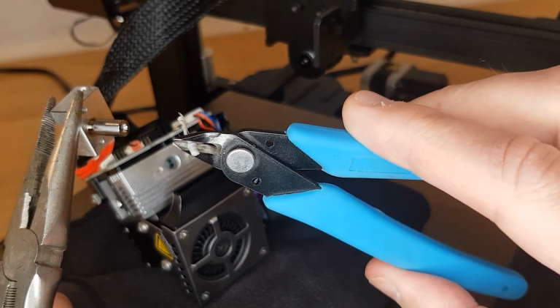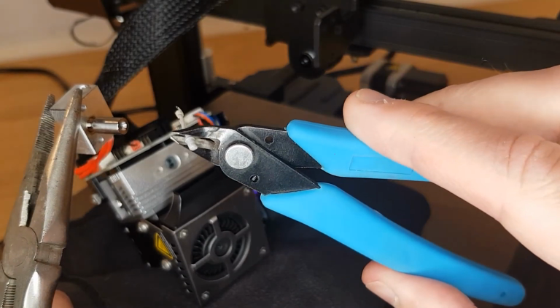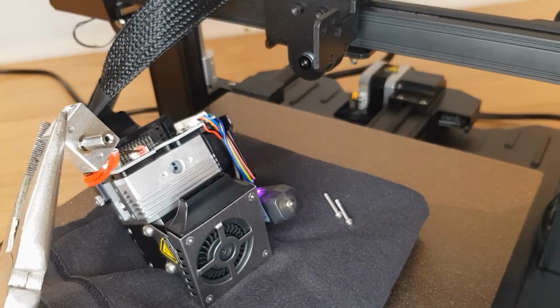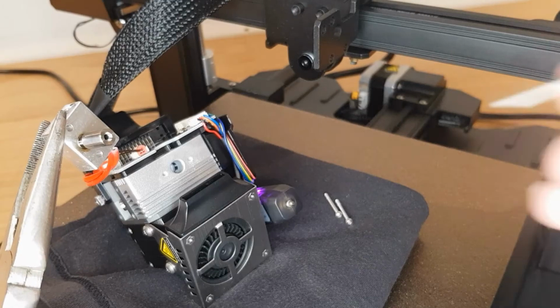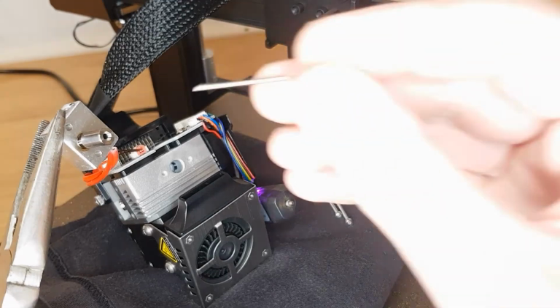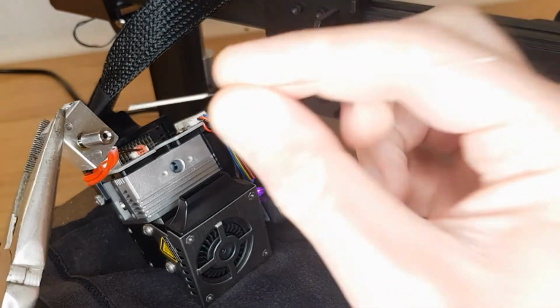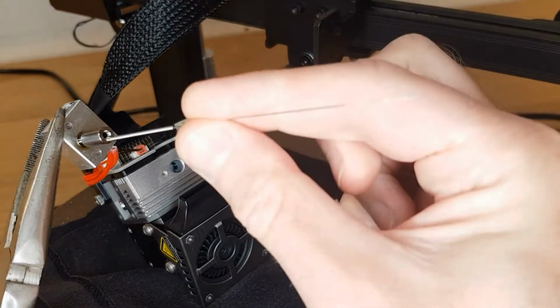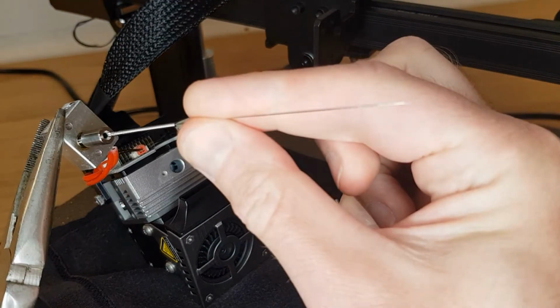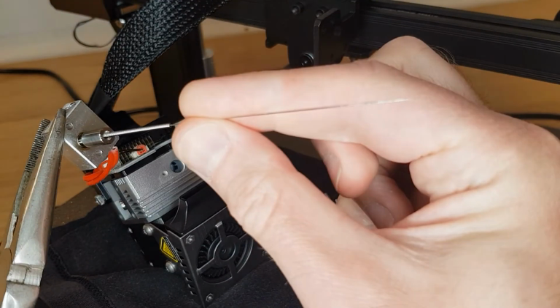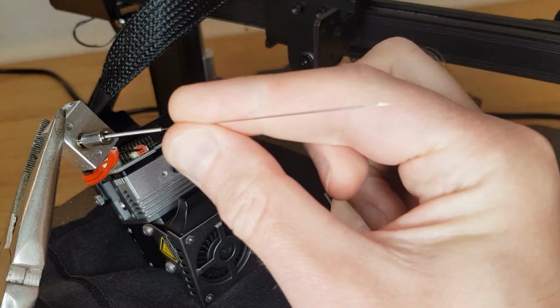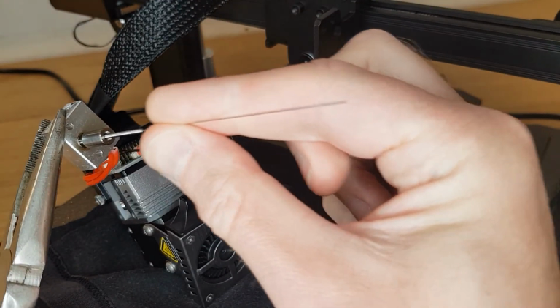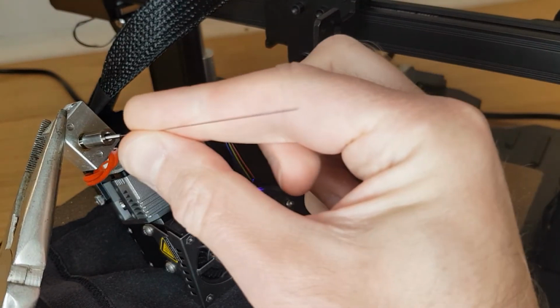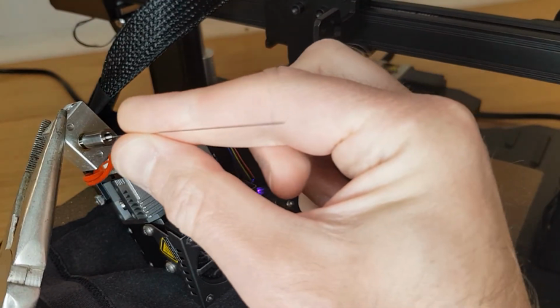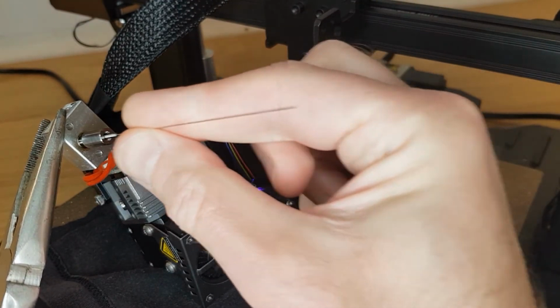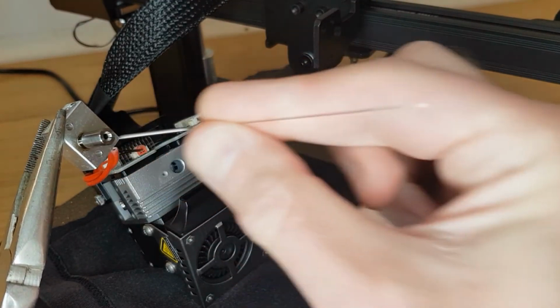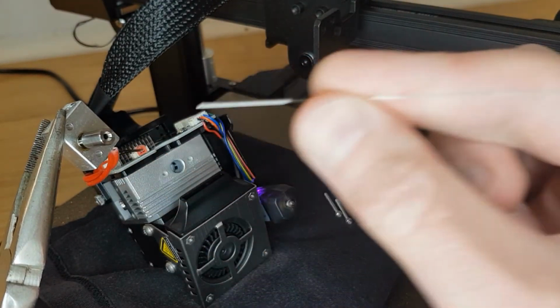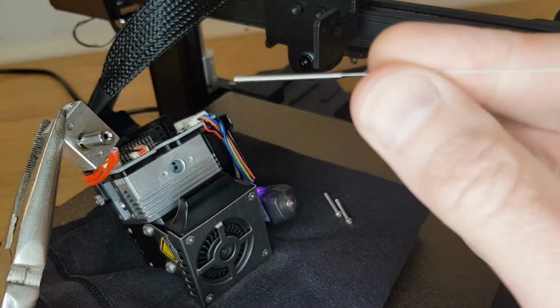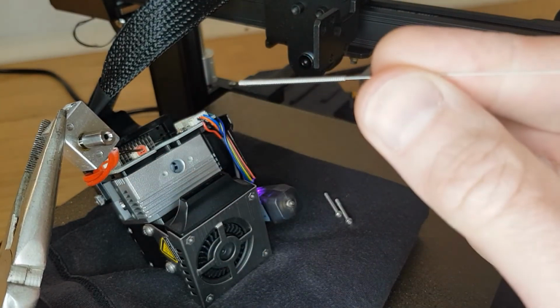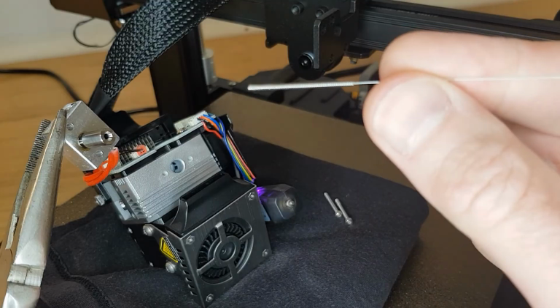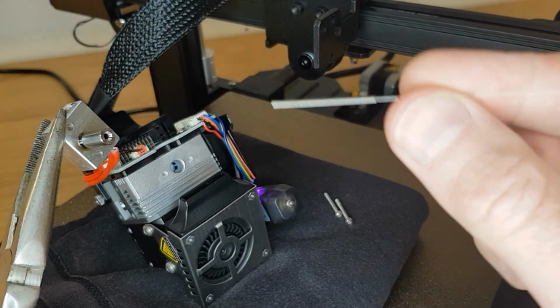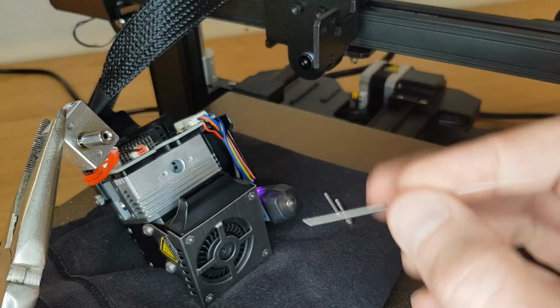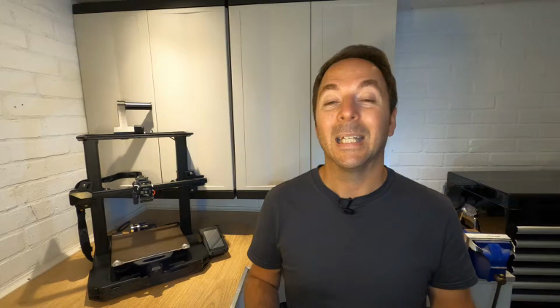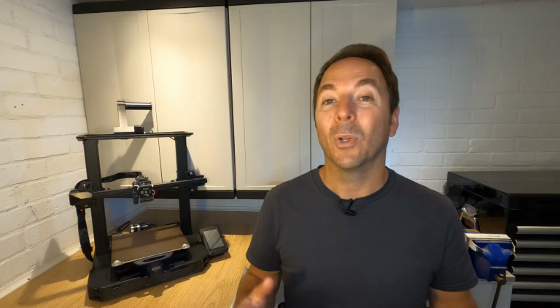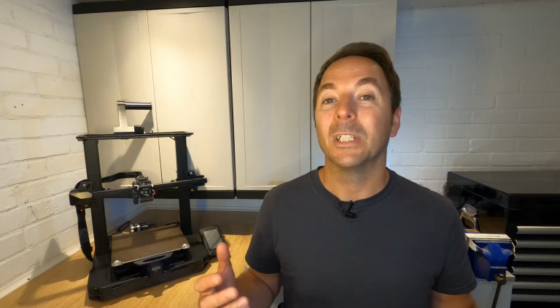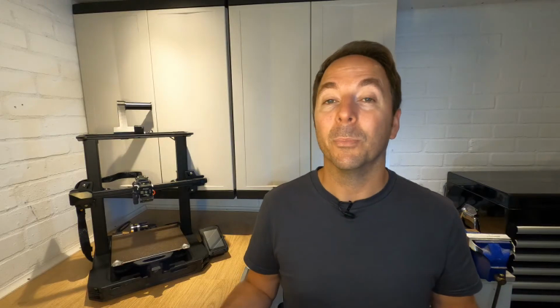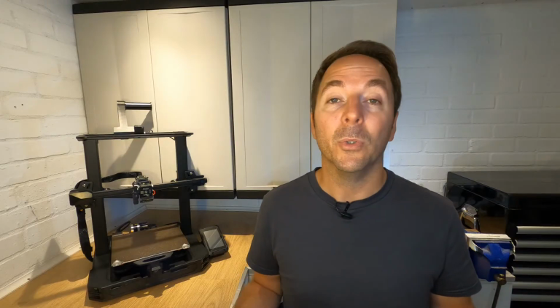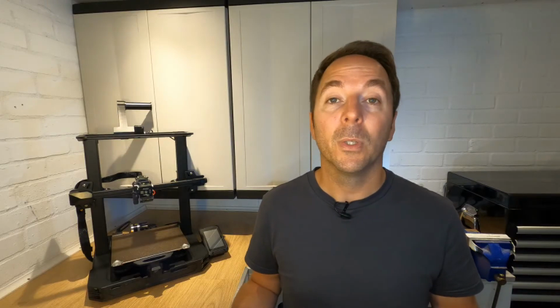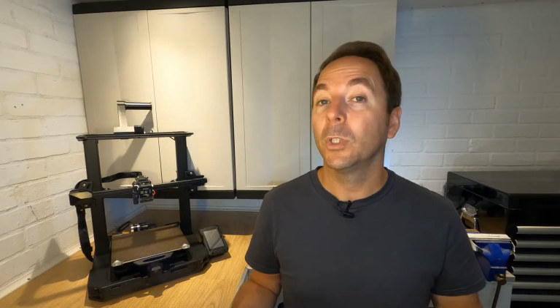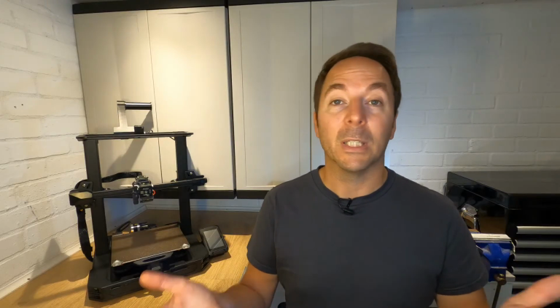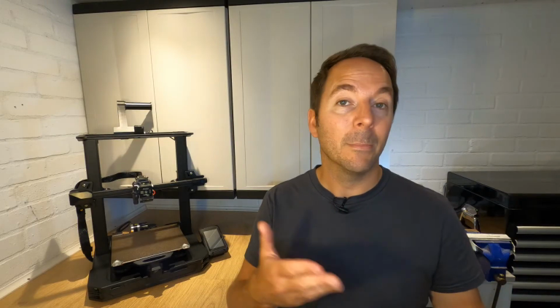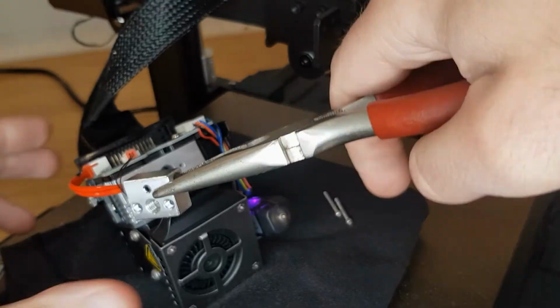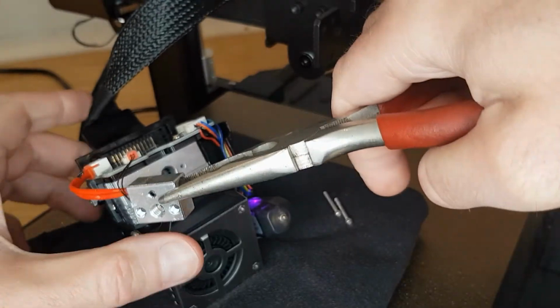Try running the large end of your nozzle cleaning needle through the heatbreak to check it's clear. Once any blockage is removed you can reassemble everything.